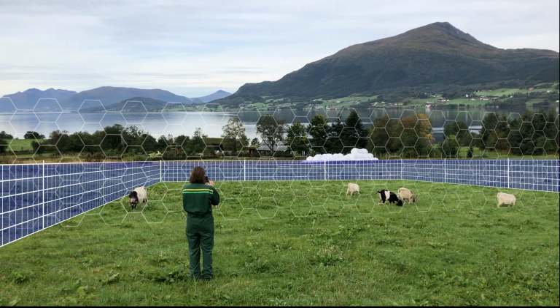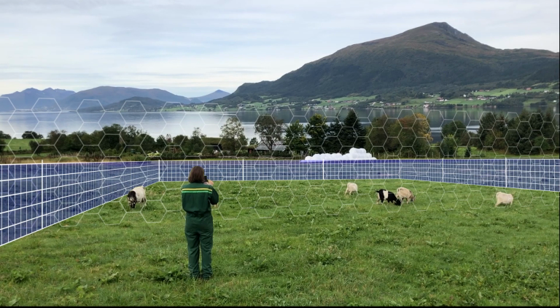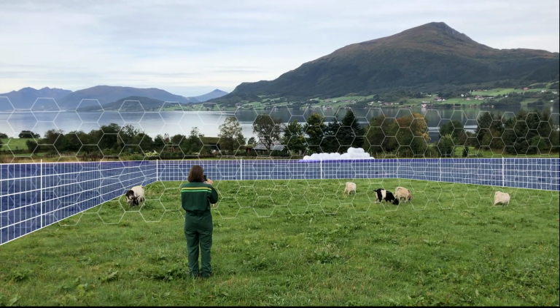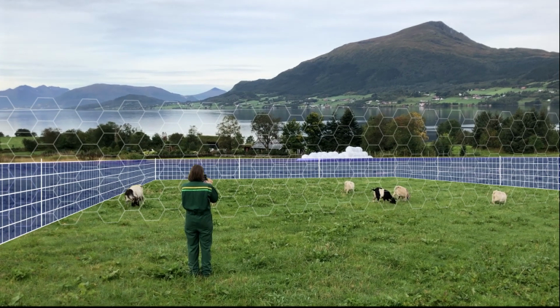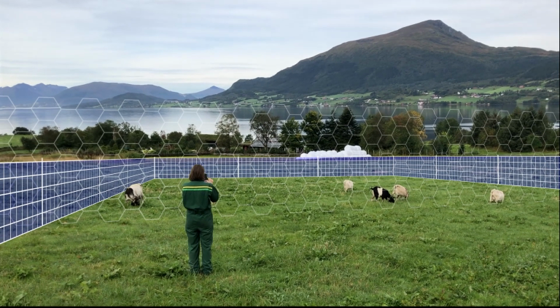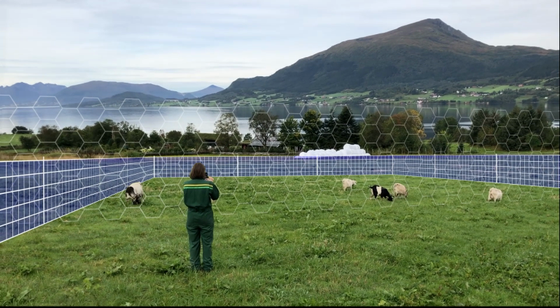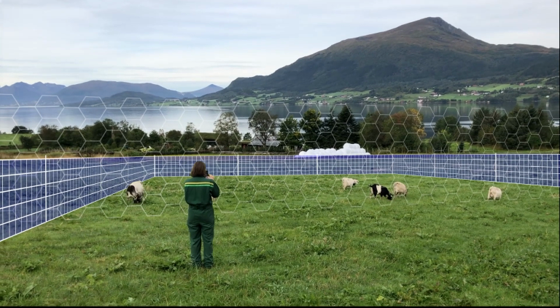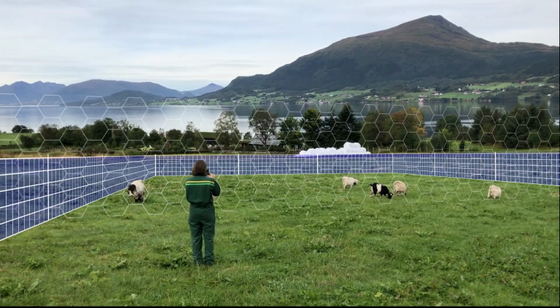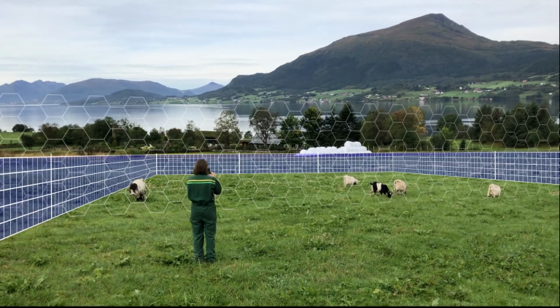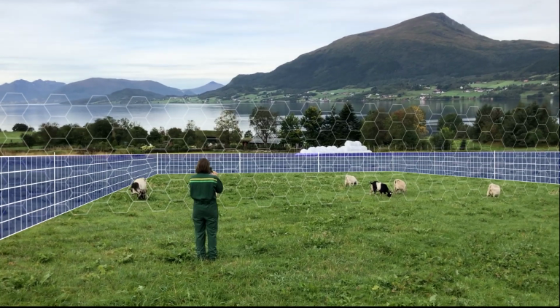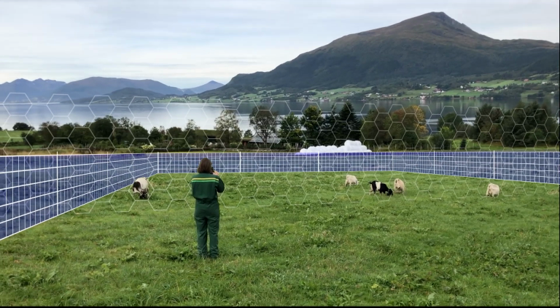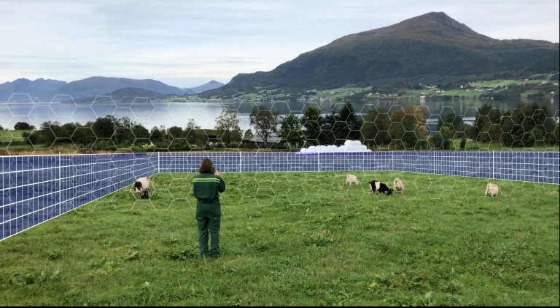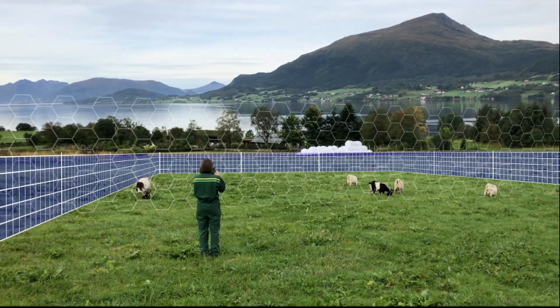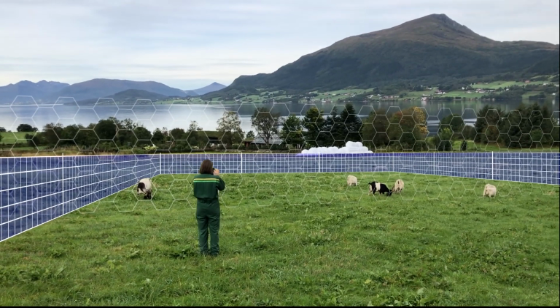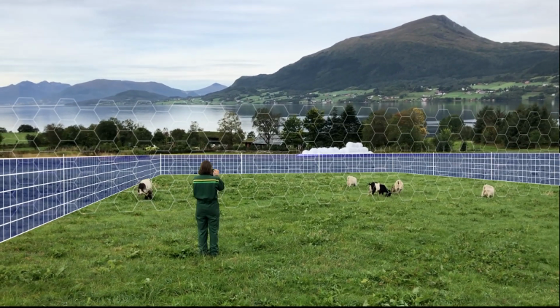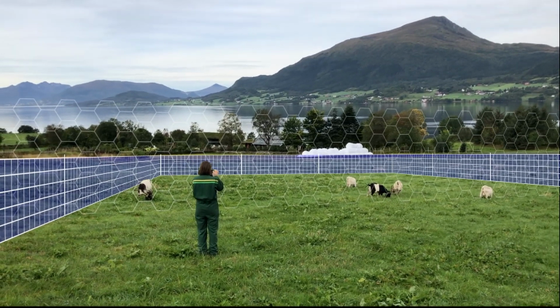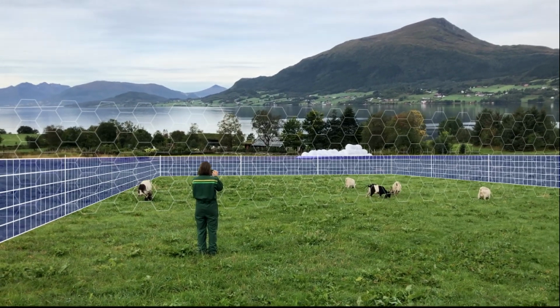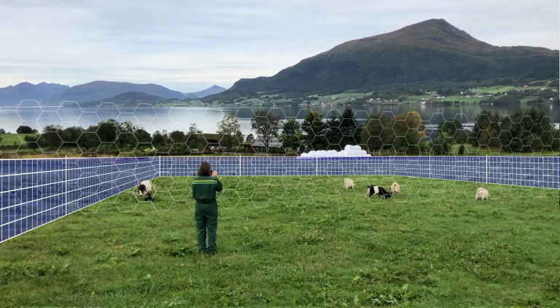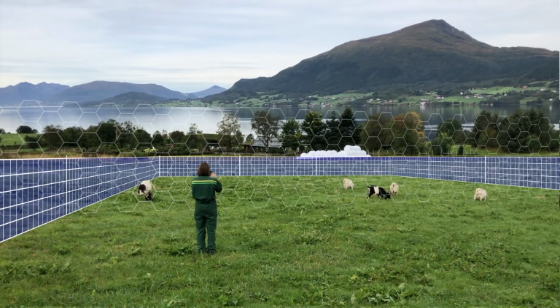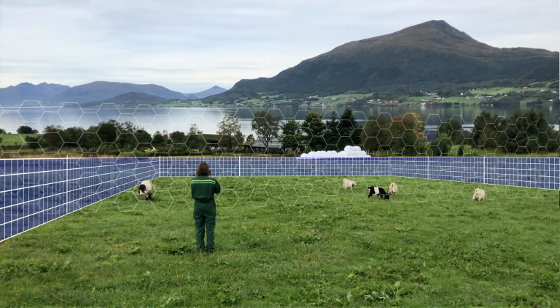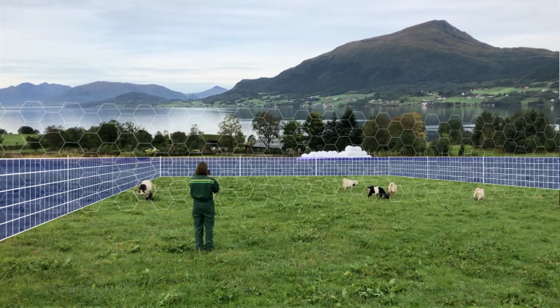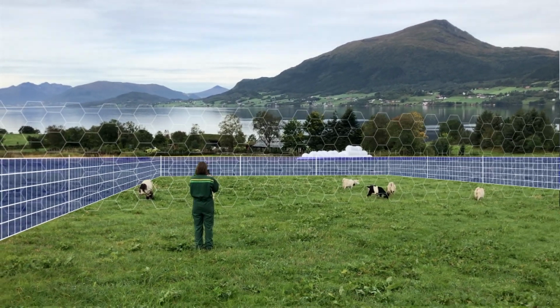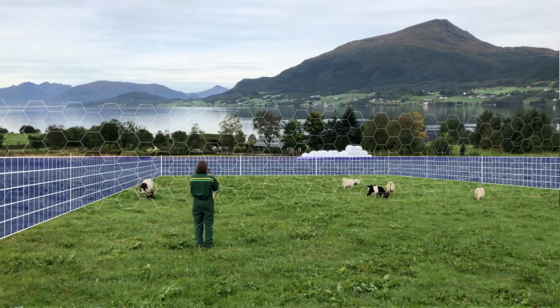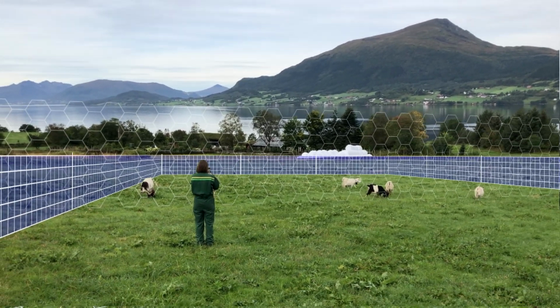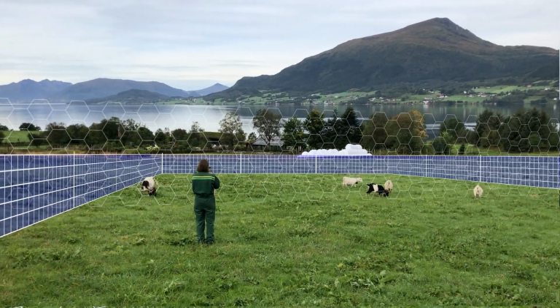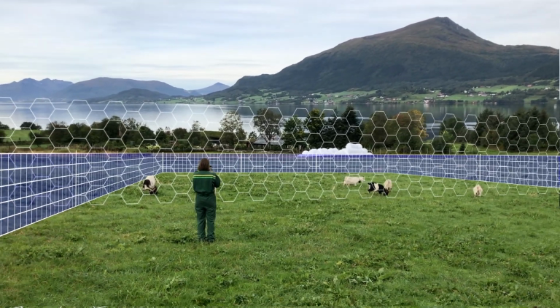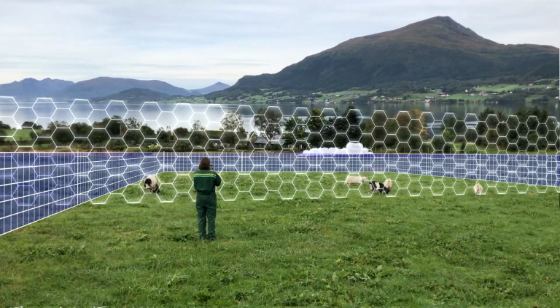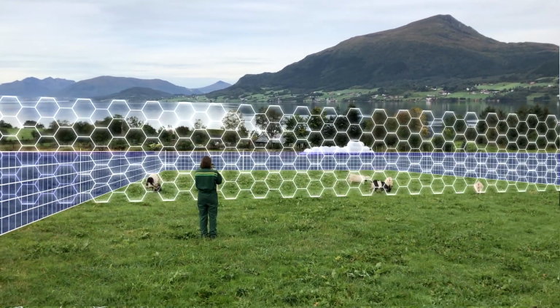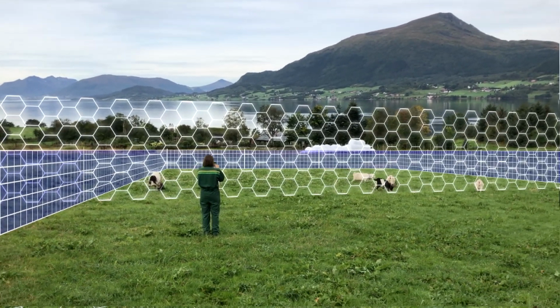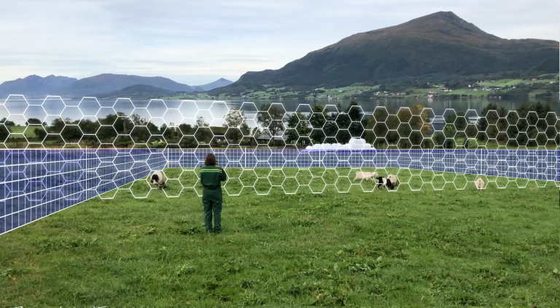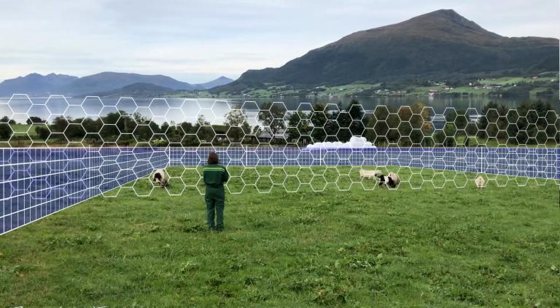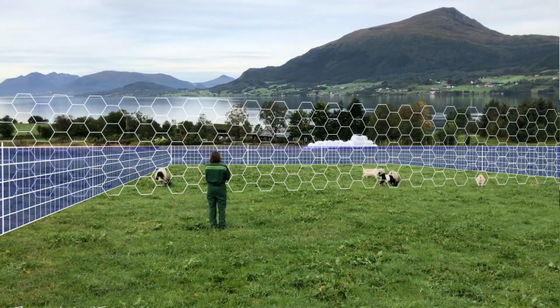Move the animals to the training pasture and allow them to calm down, then use the app to activate the no-fence boundary.